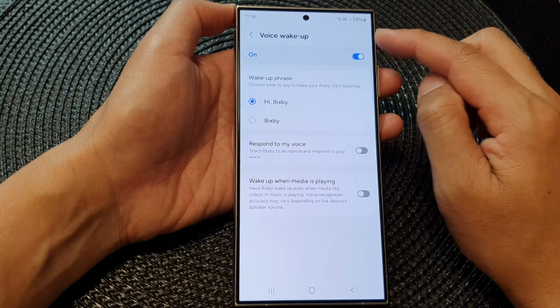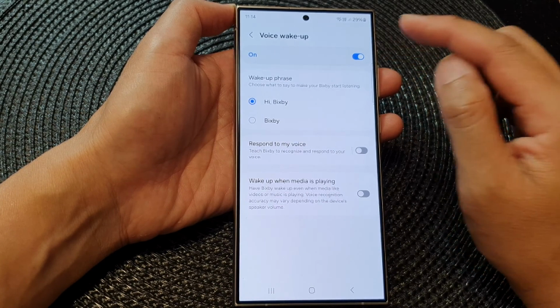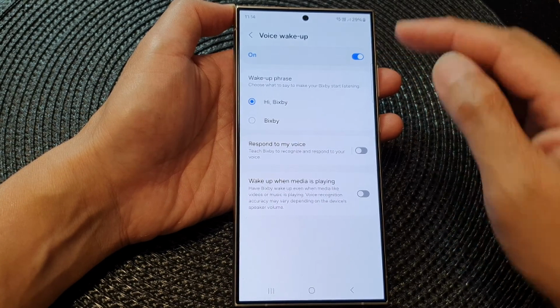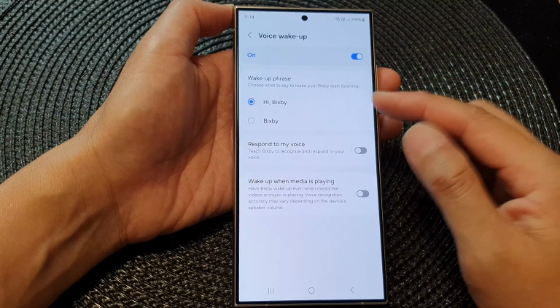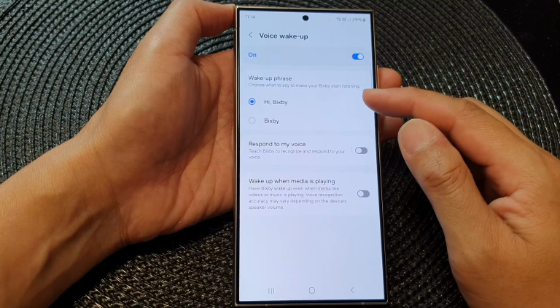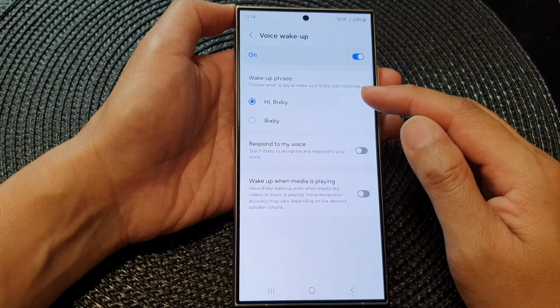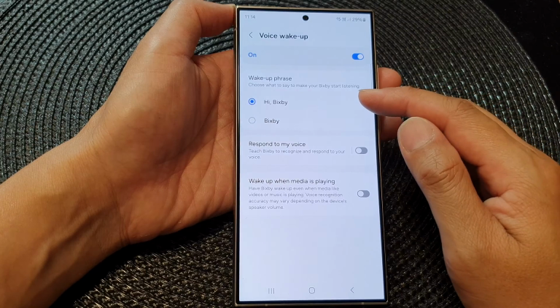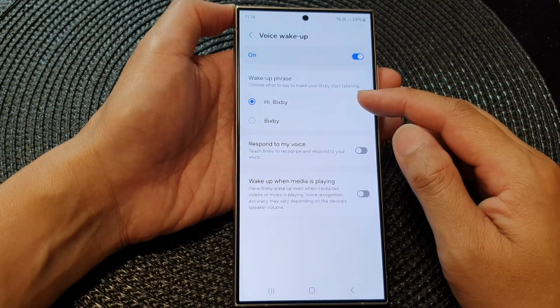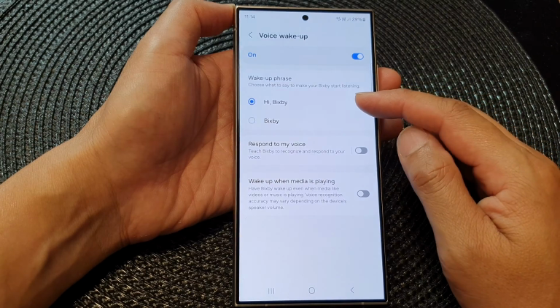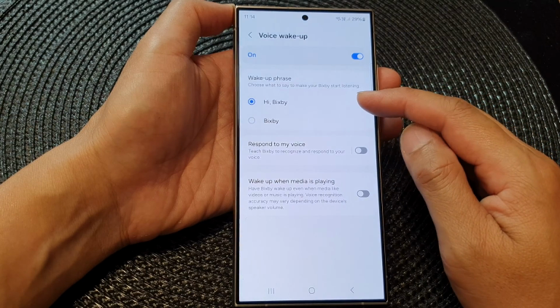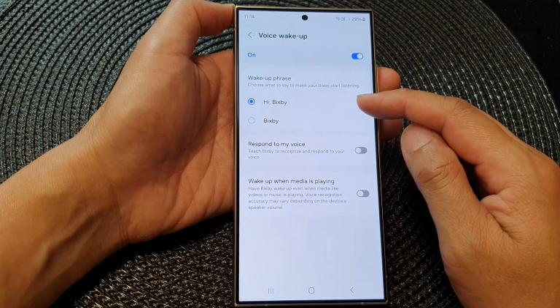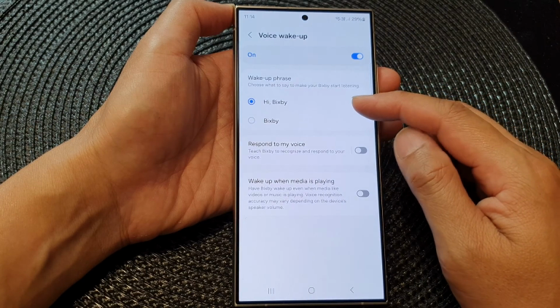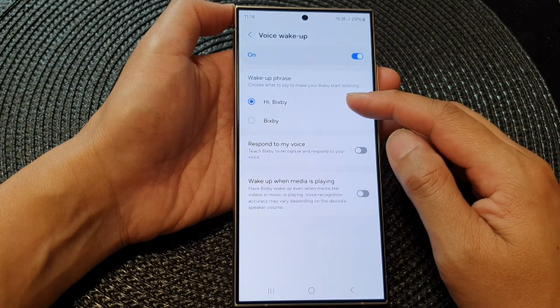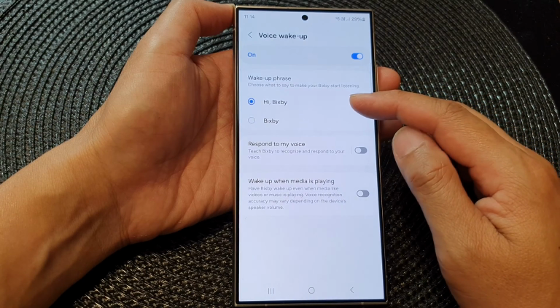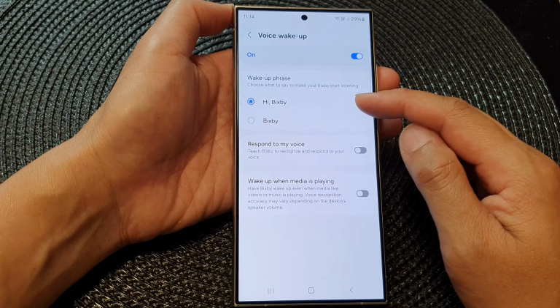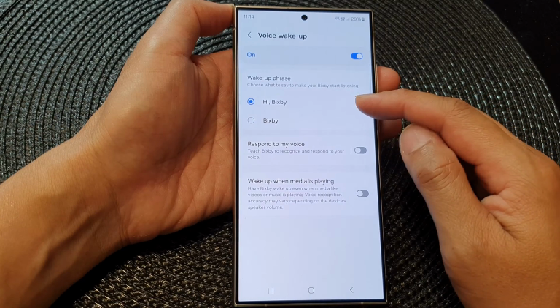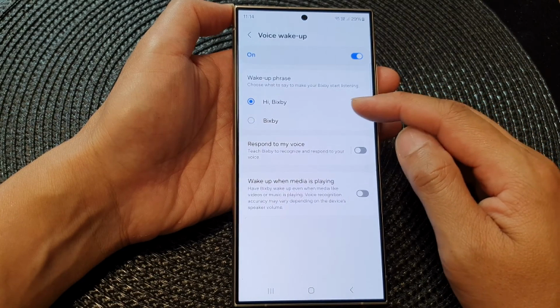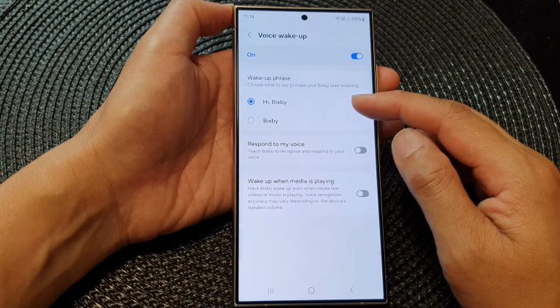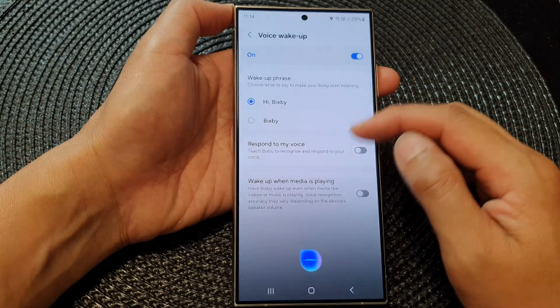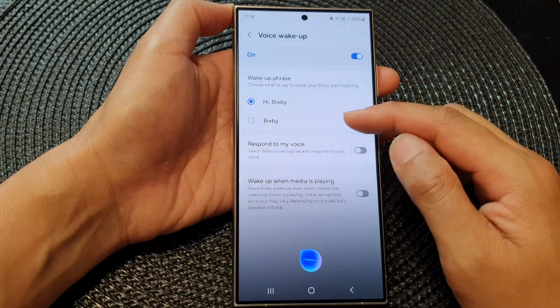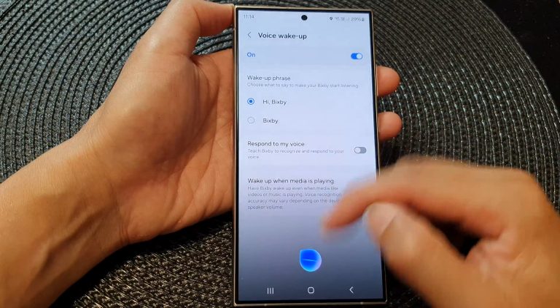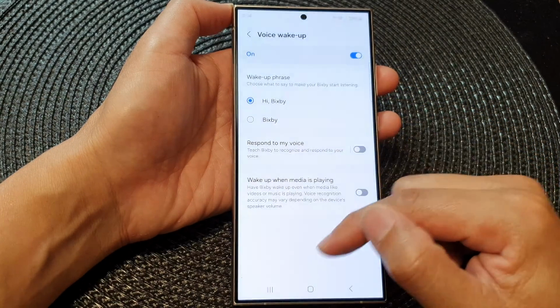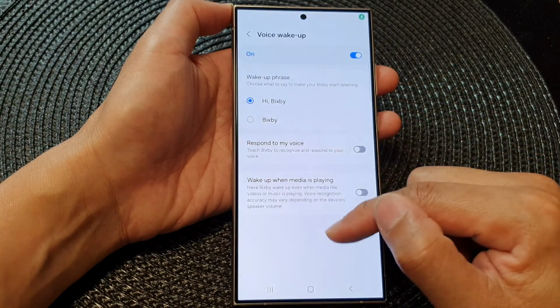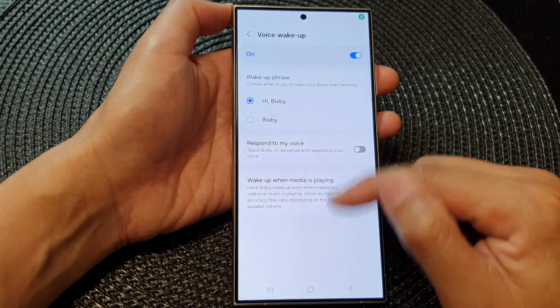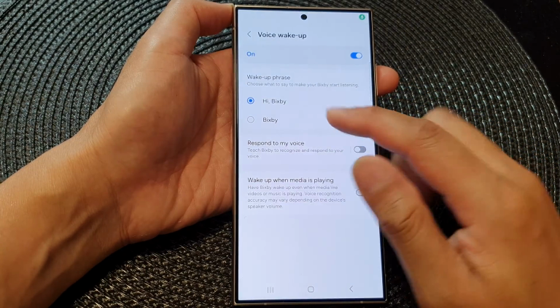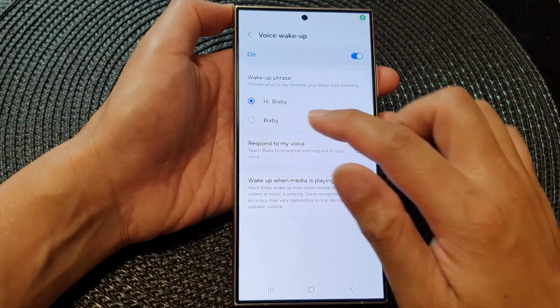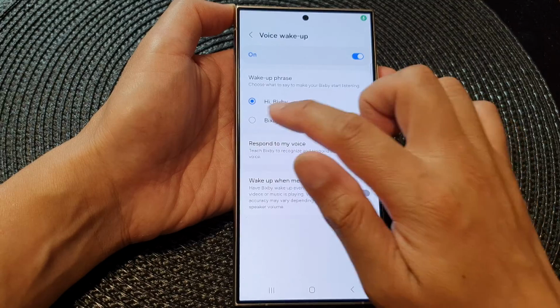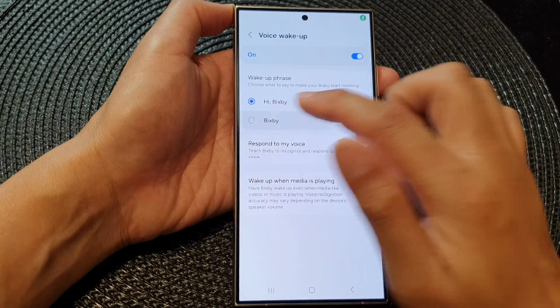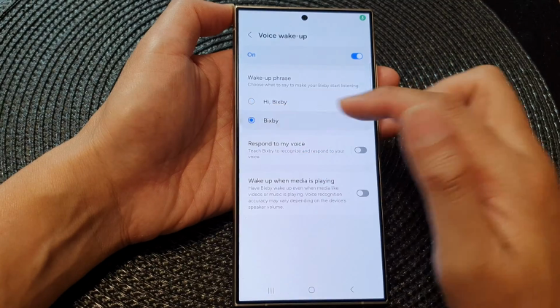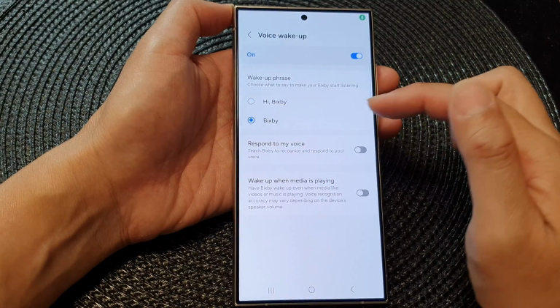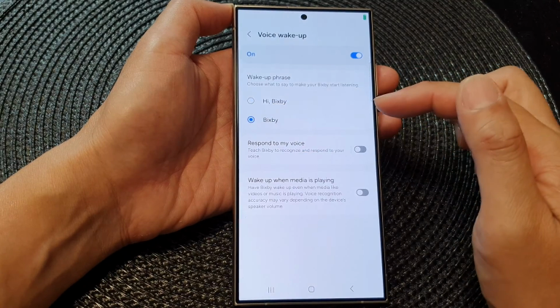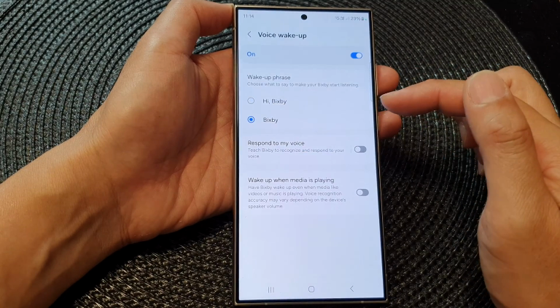From here, you can say 'Hi Bixby' to wake up Bixby, or you can select Bixby.